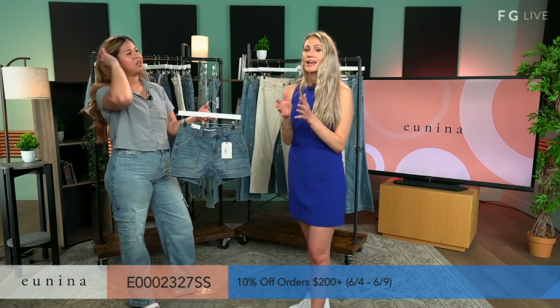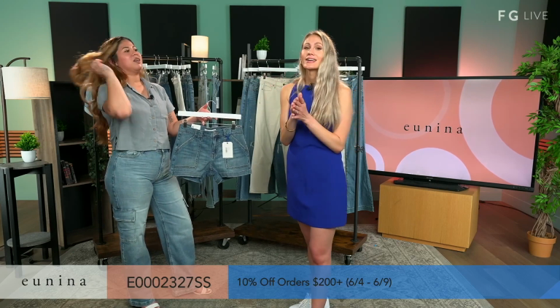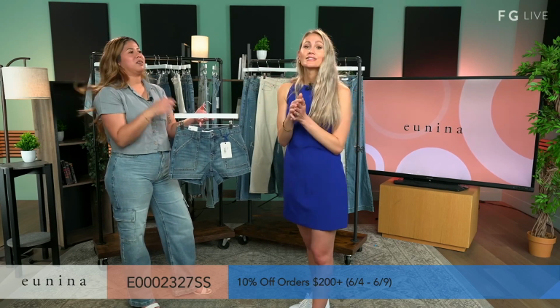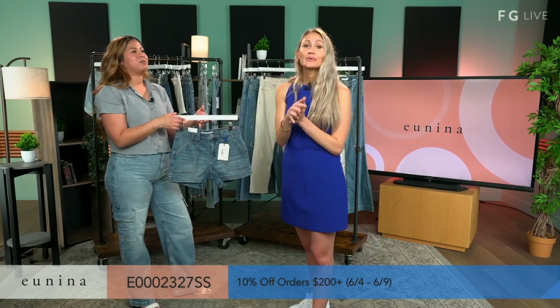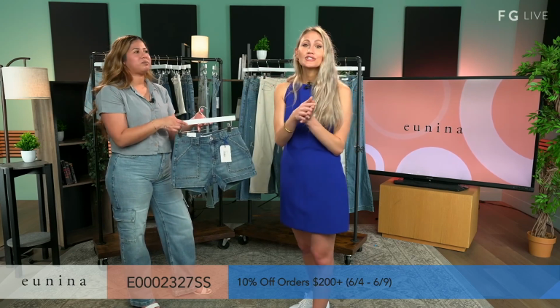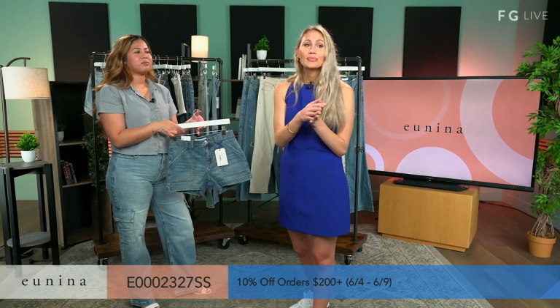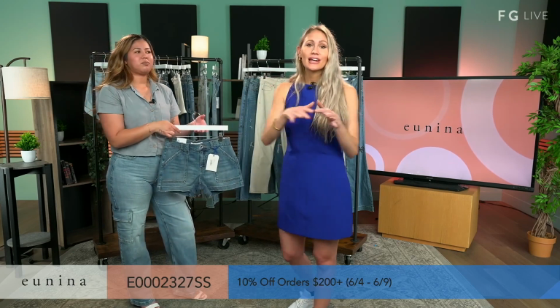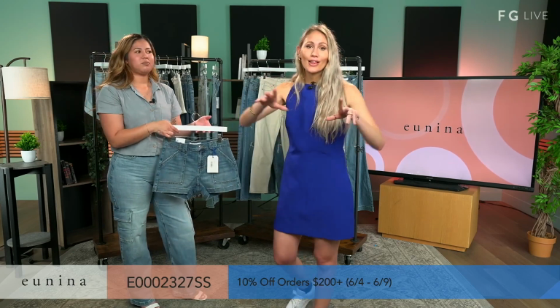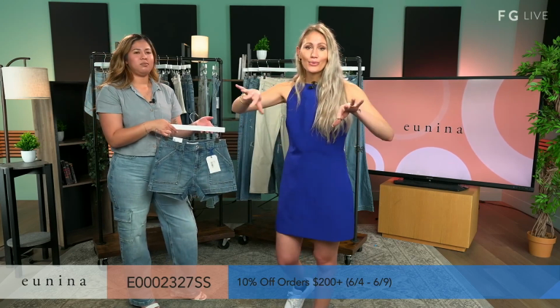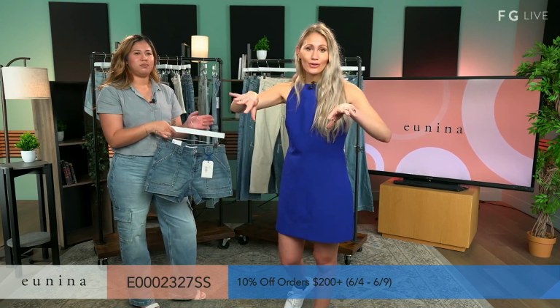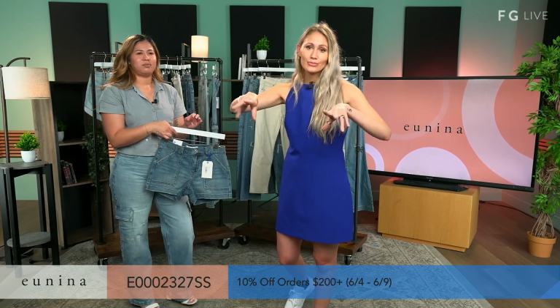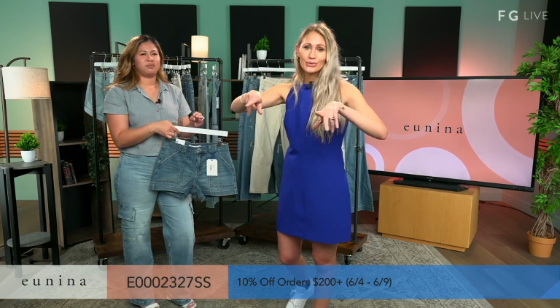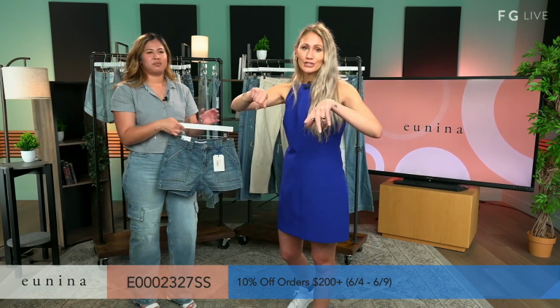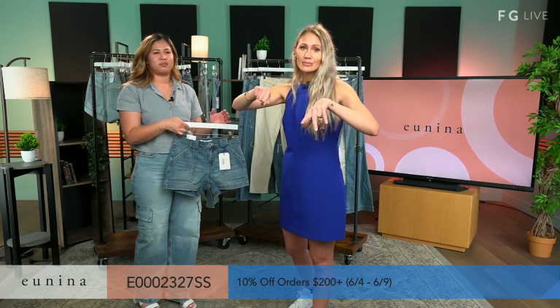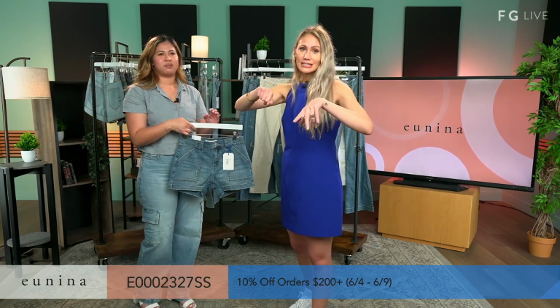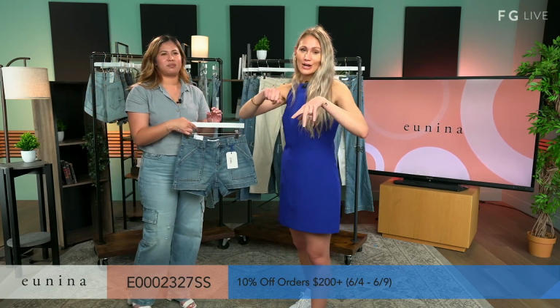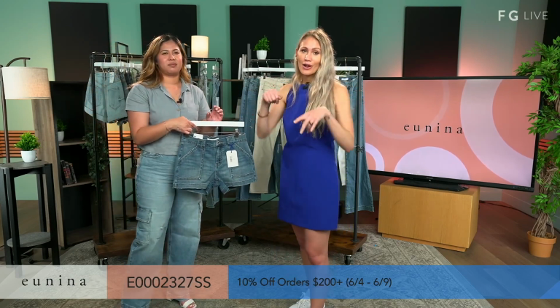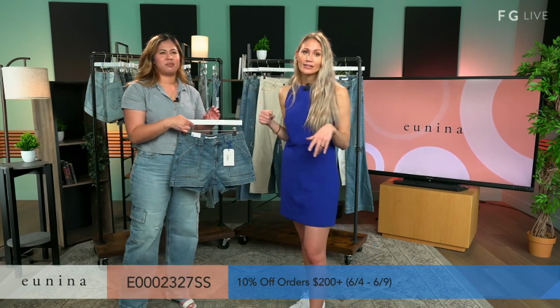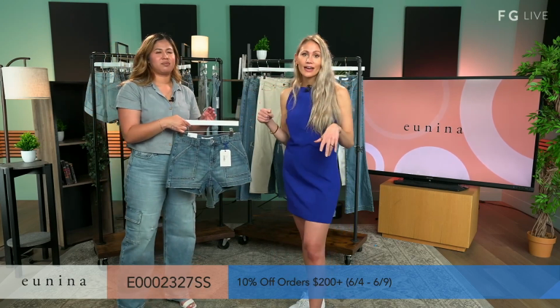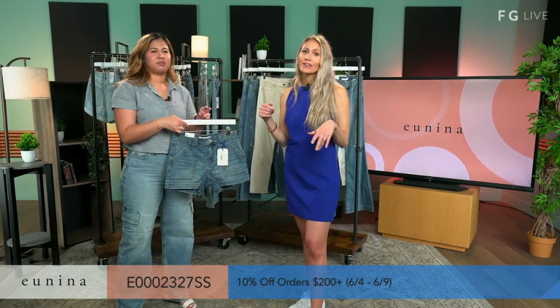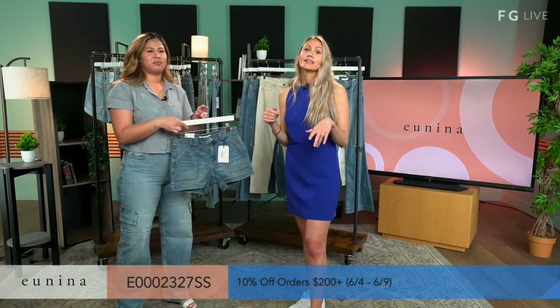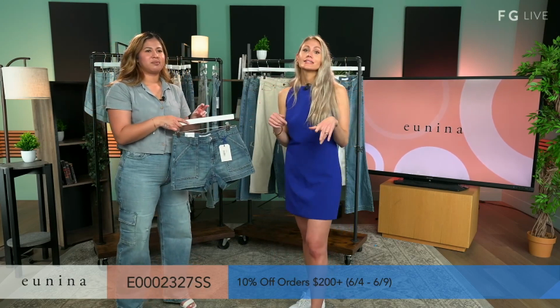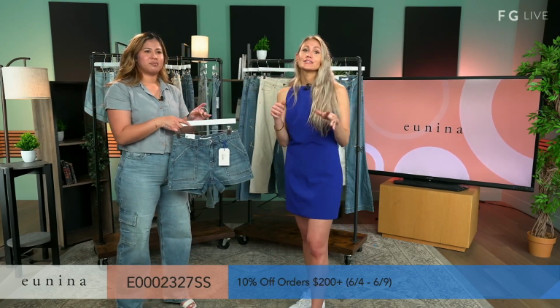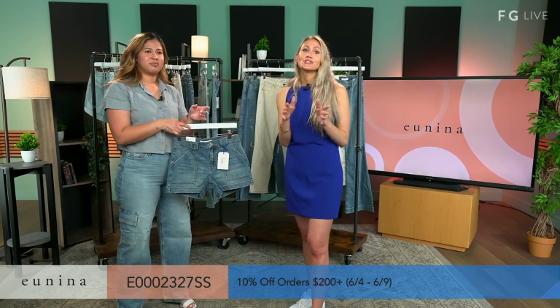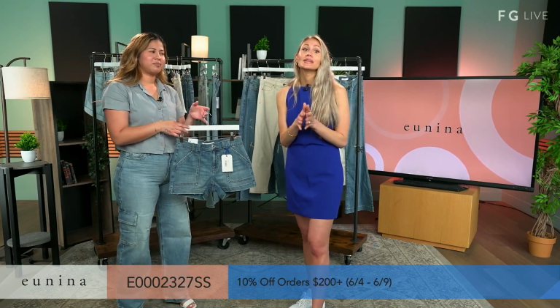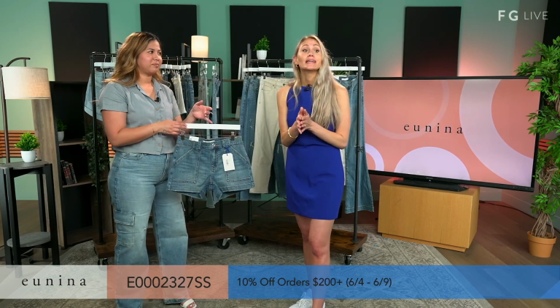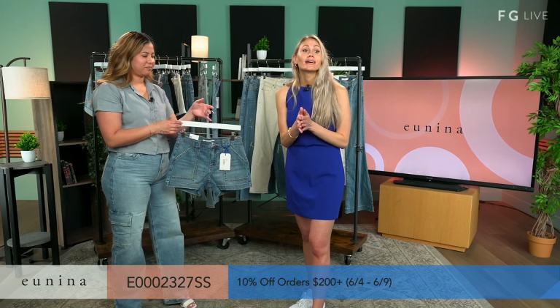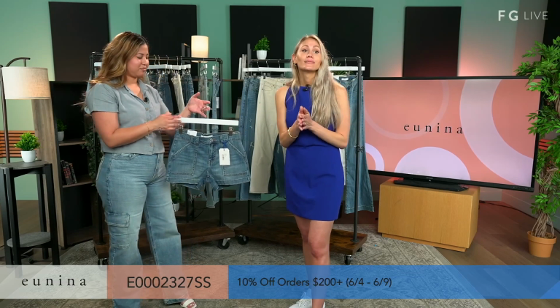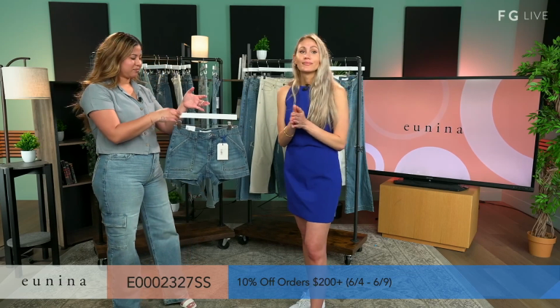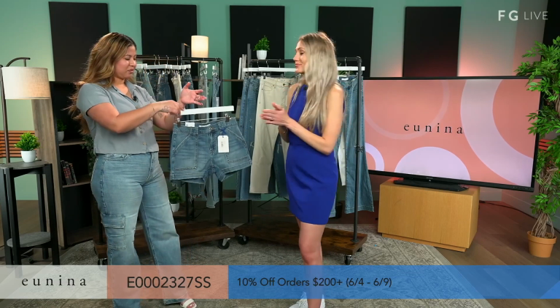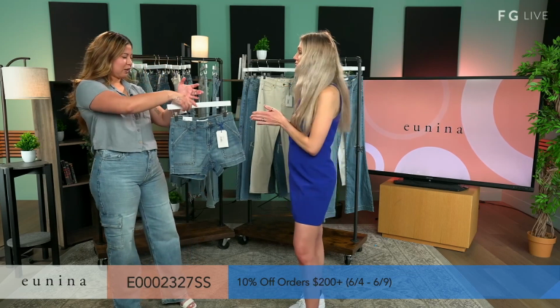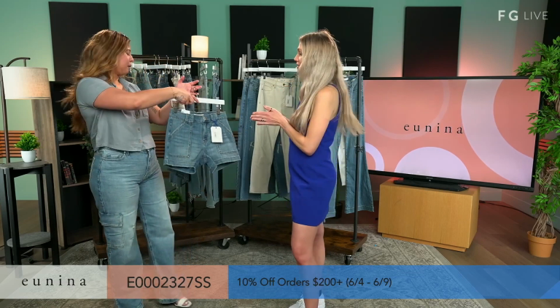Guys, if you are just jumping in — hello and welcome to Instagram and TikTok. We are live. This is Unina.